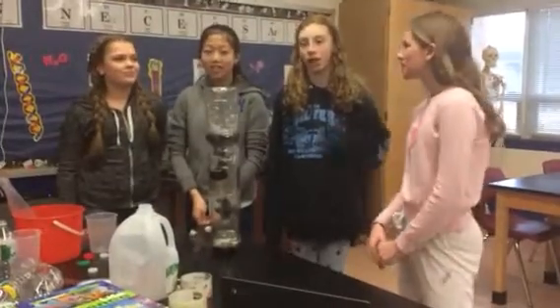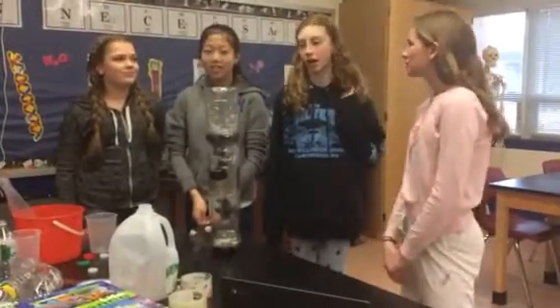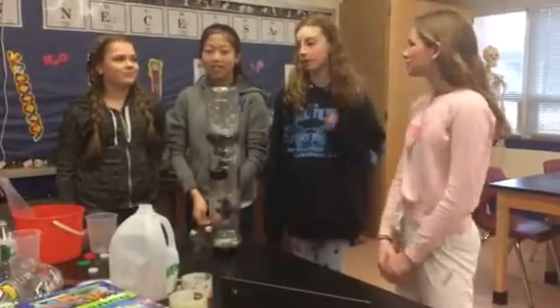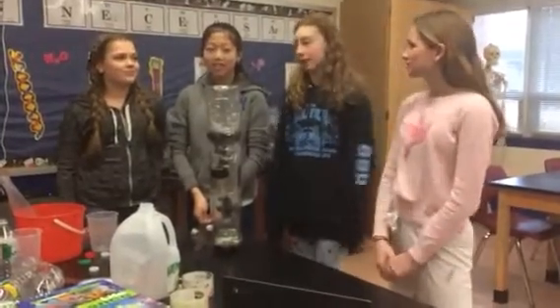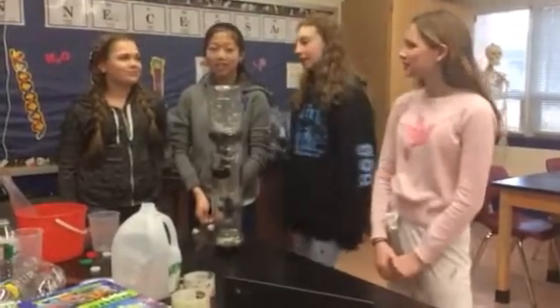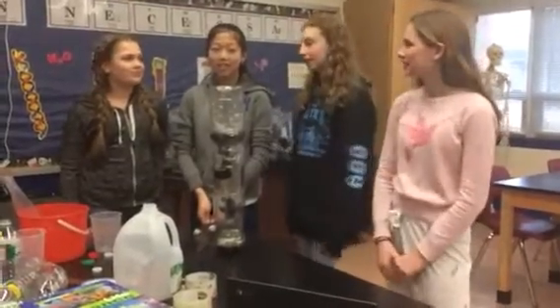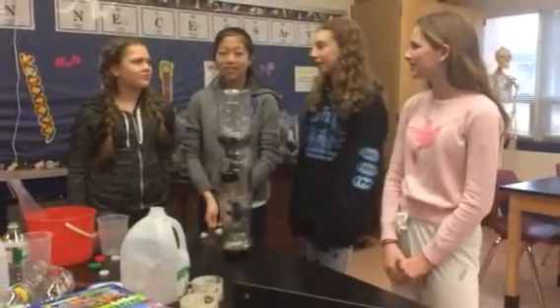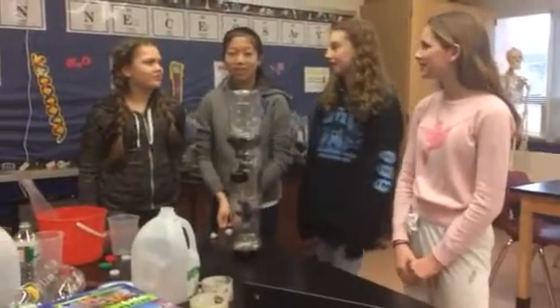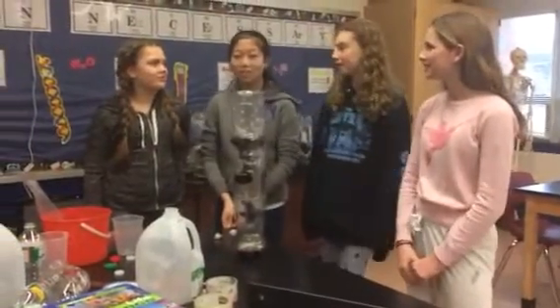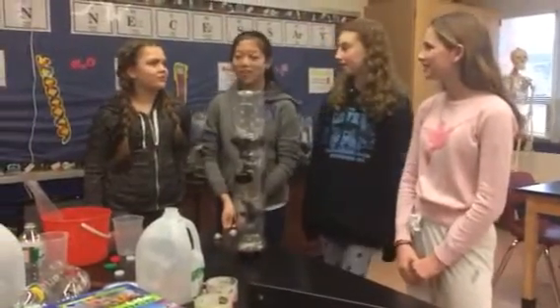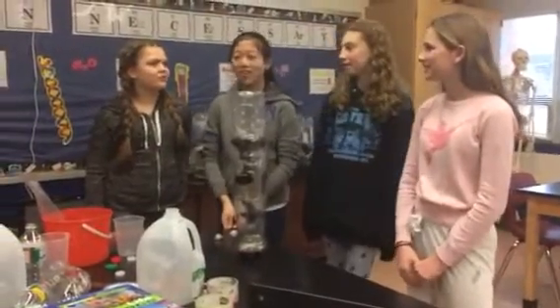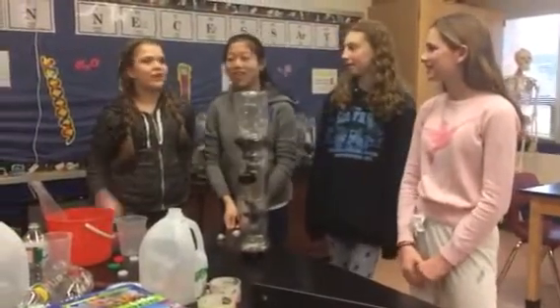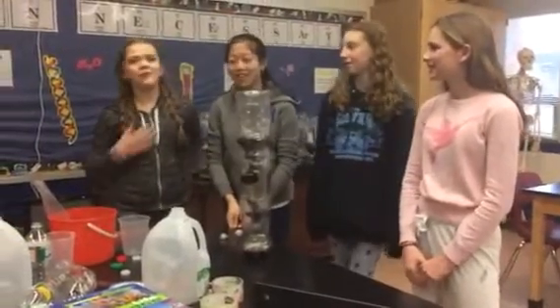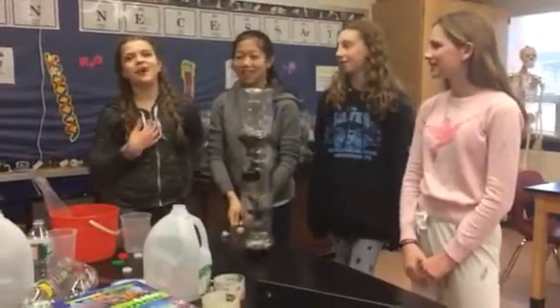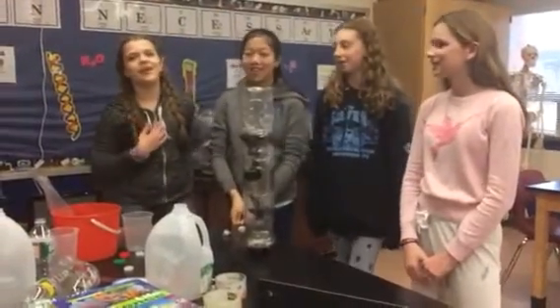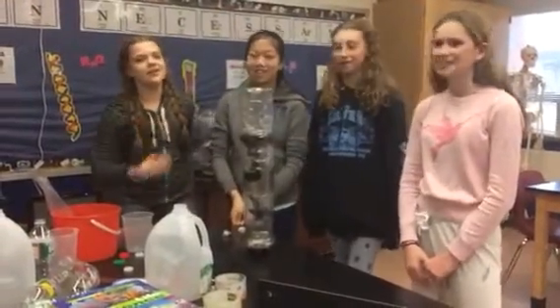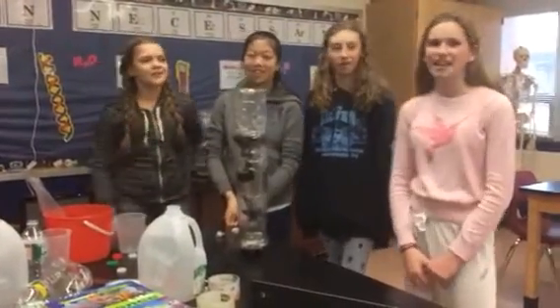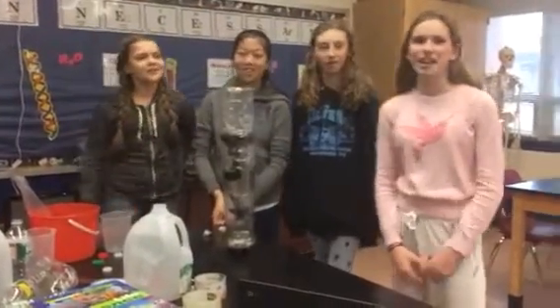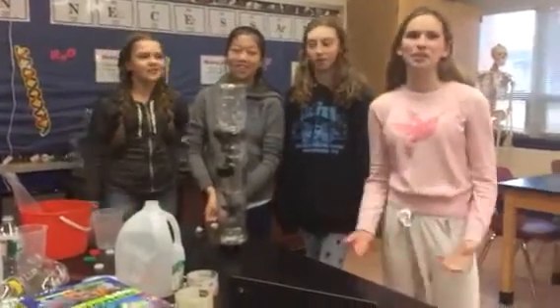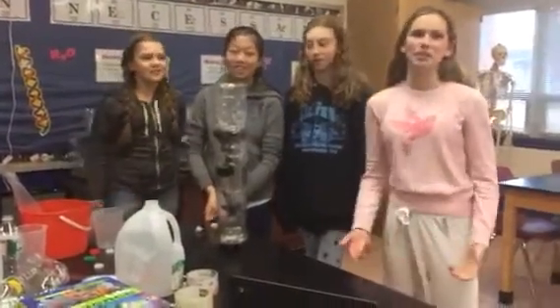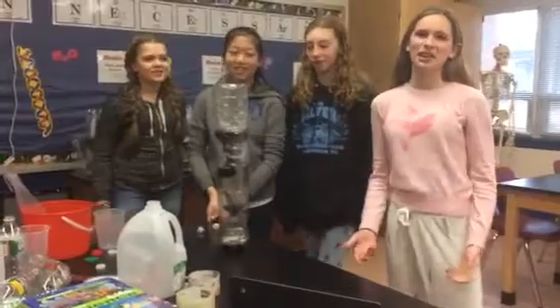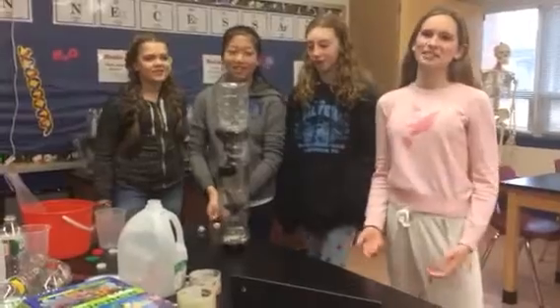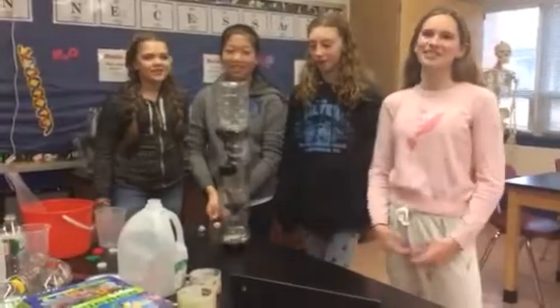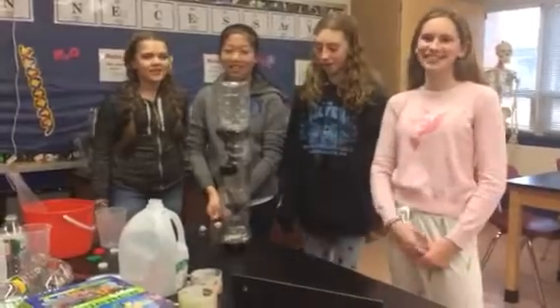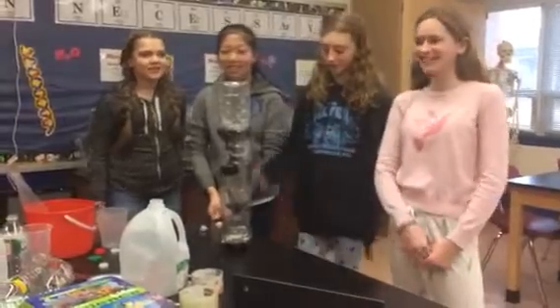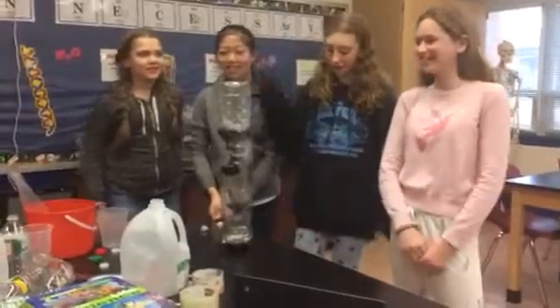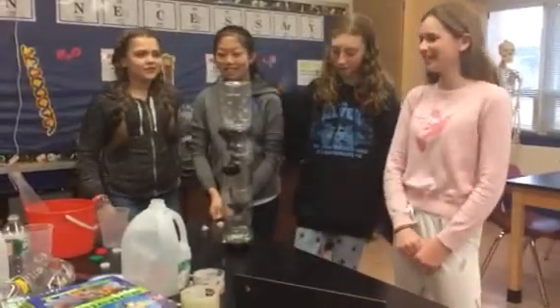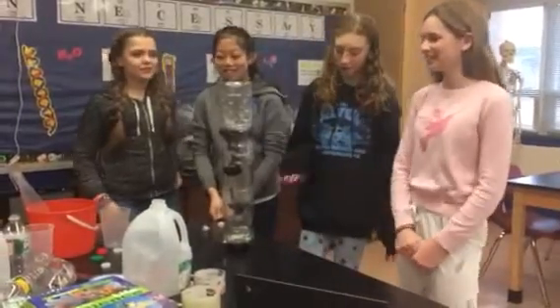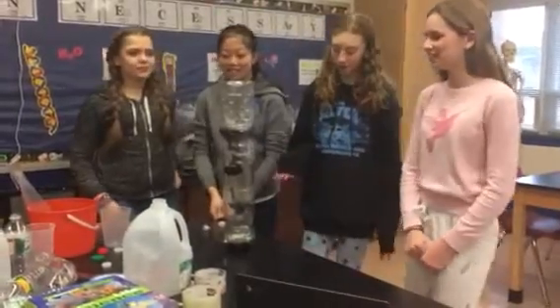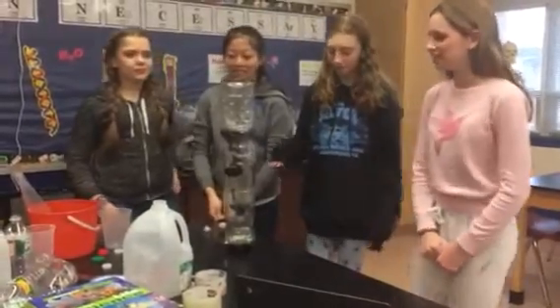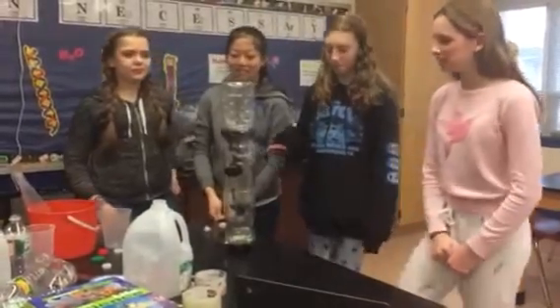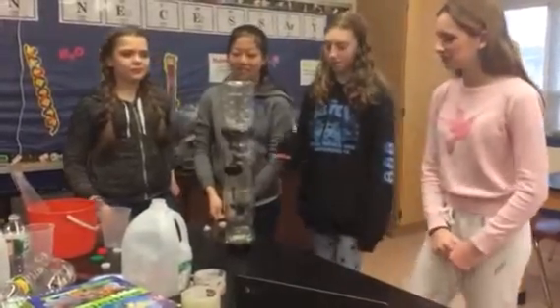I'm Alexa. I'm Shirley. I'm Kat. And I'm Olivia. And this is our bio-chamber.